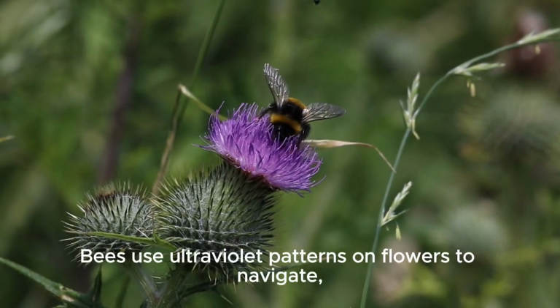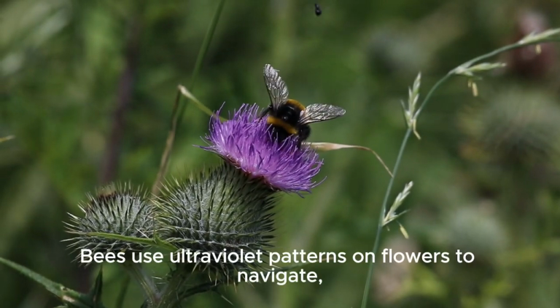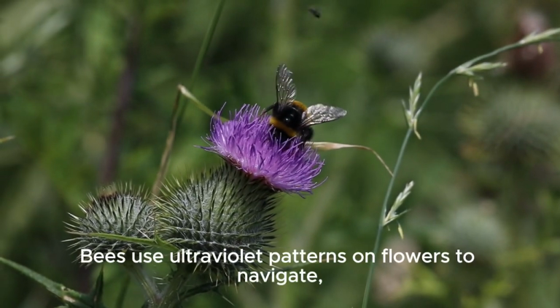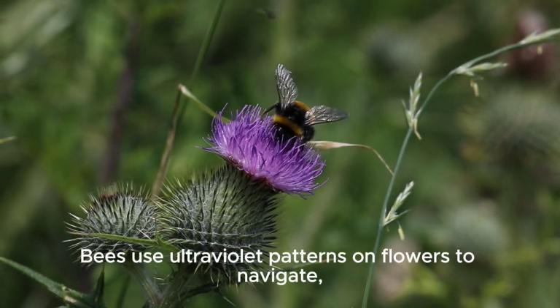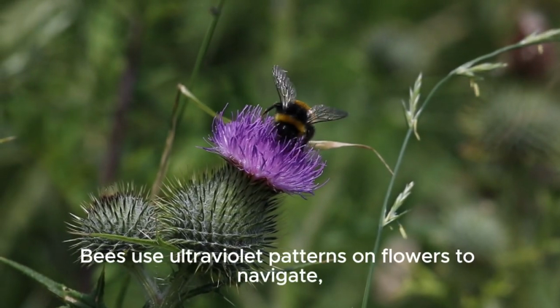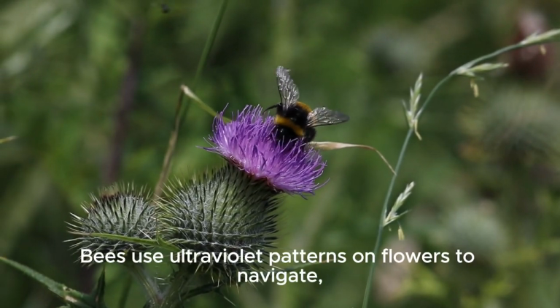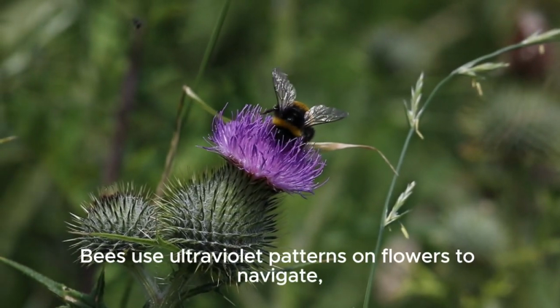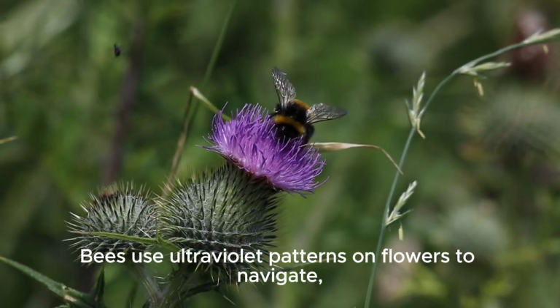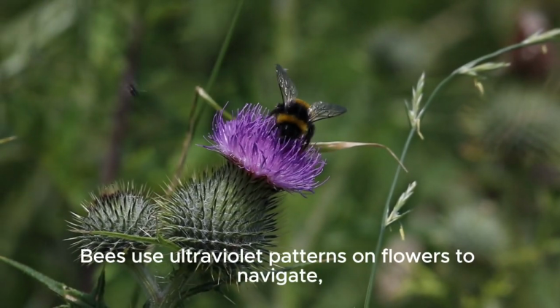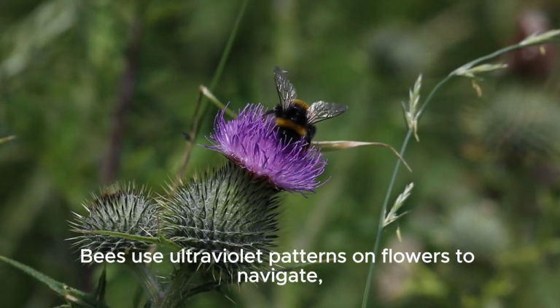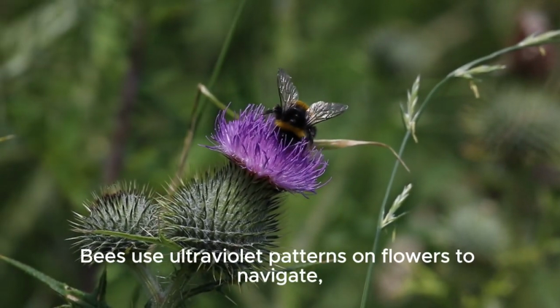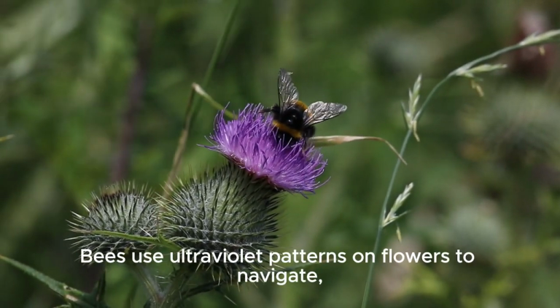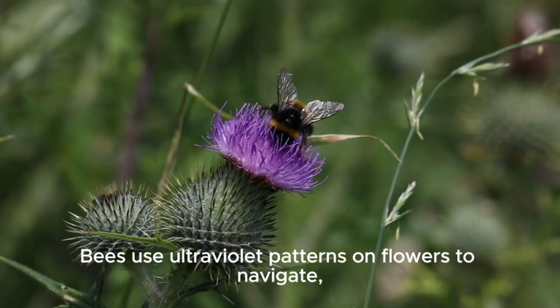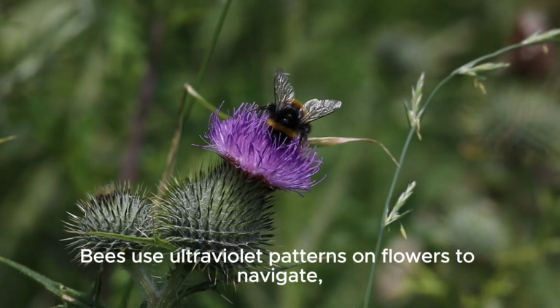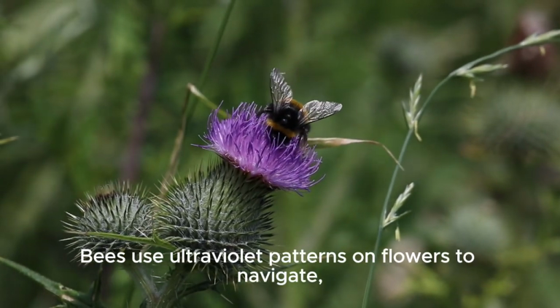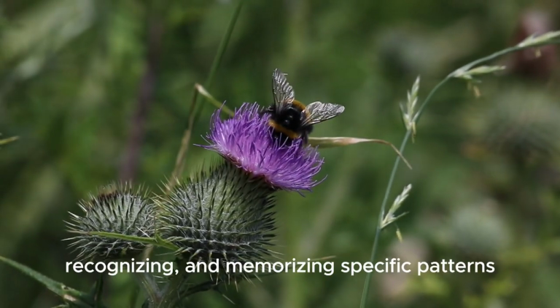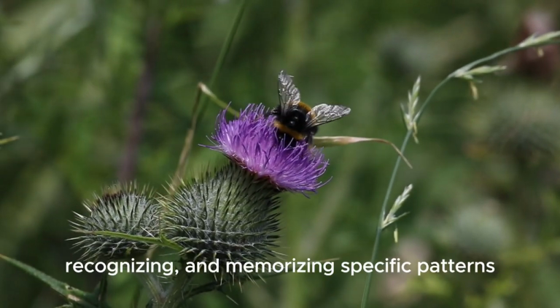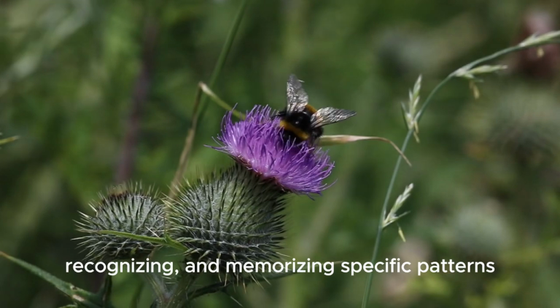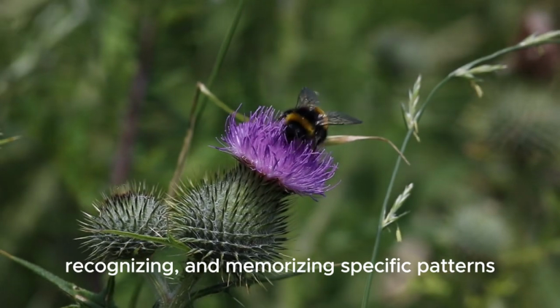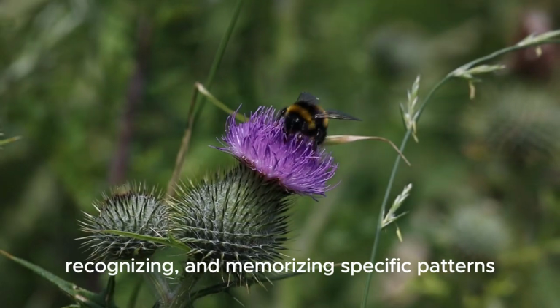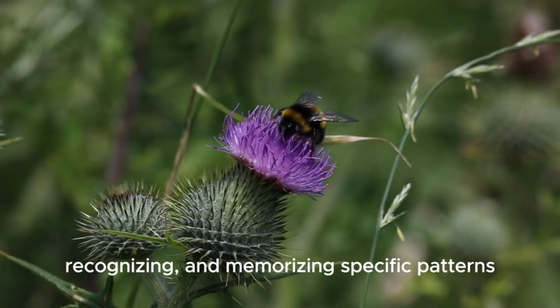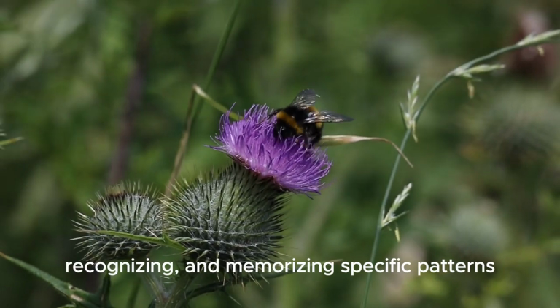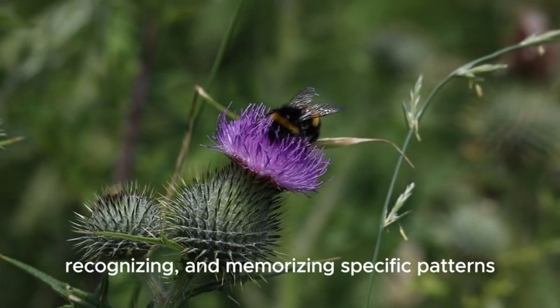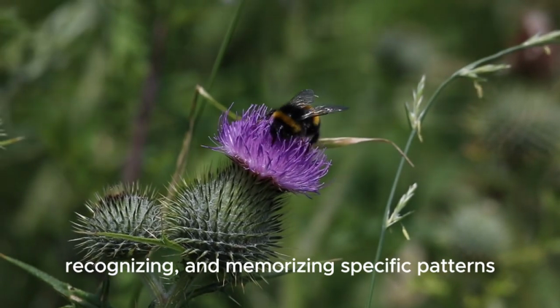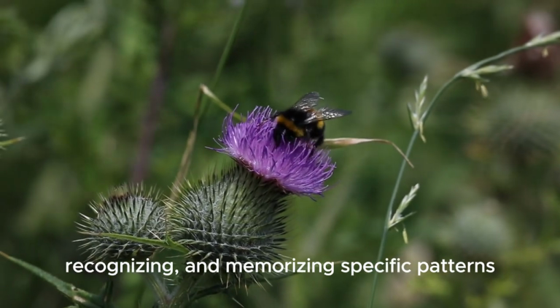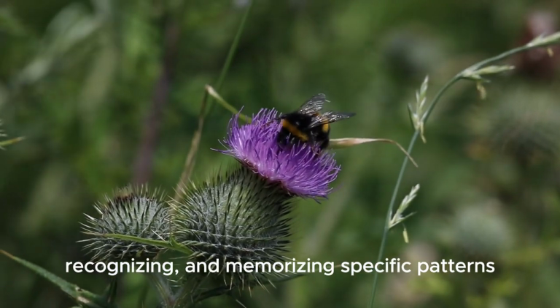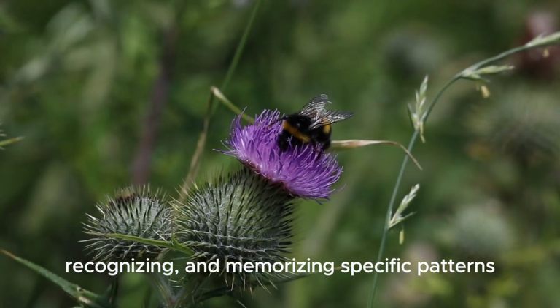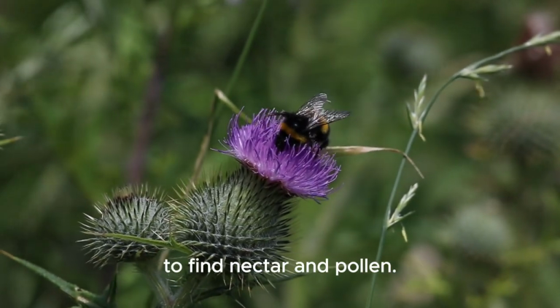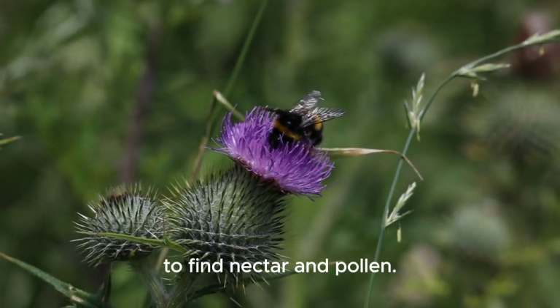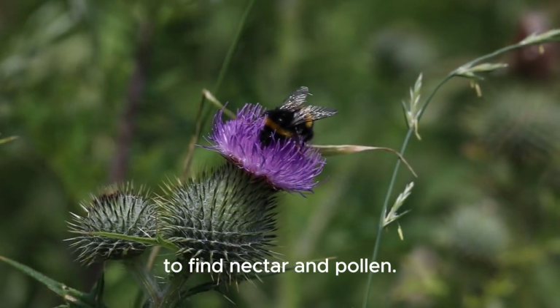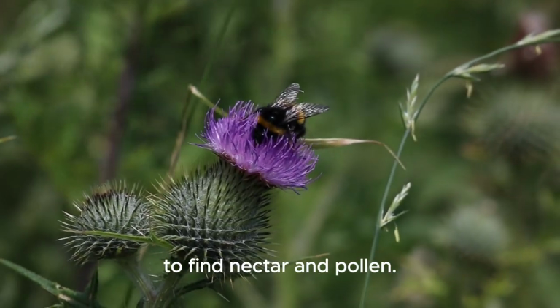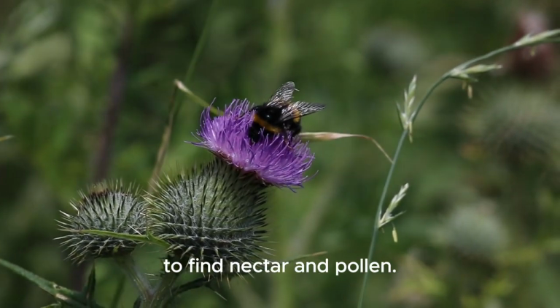Bees use ultraviolet patterns on flowers to navigate, recognising and memorising specific patterns to find nectar and pollen.